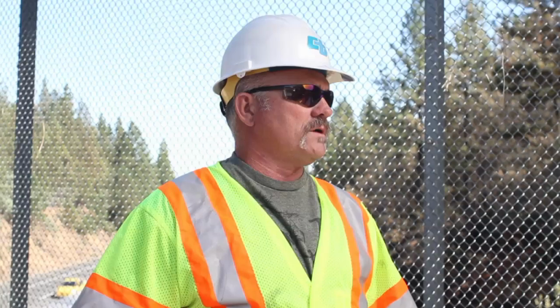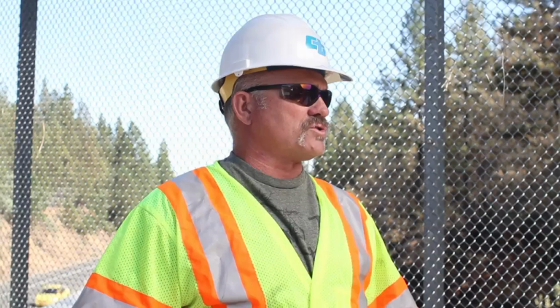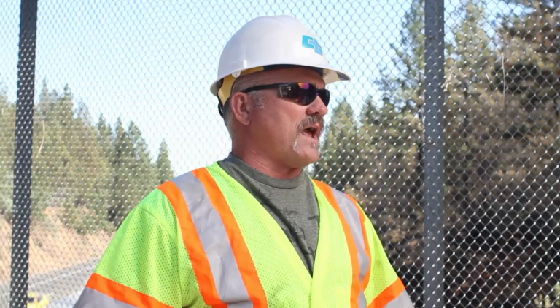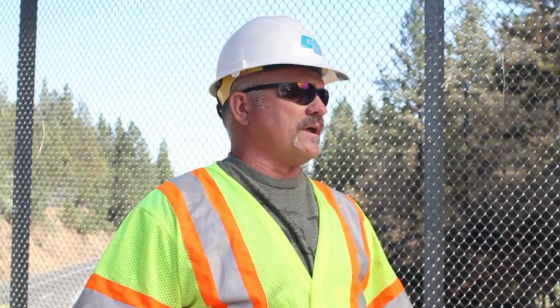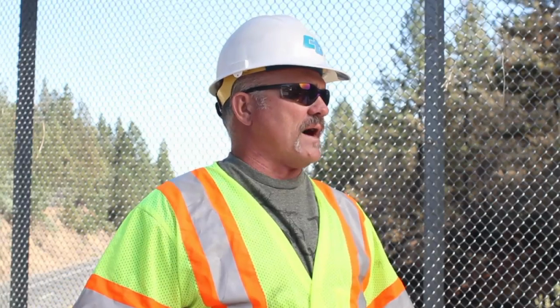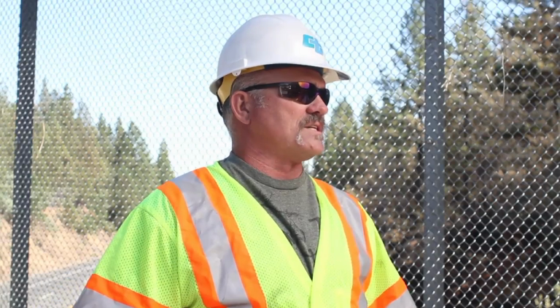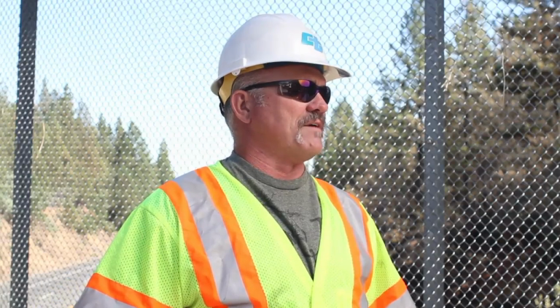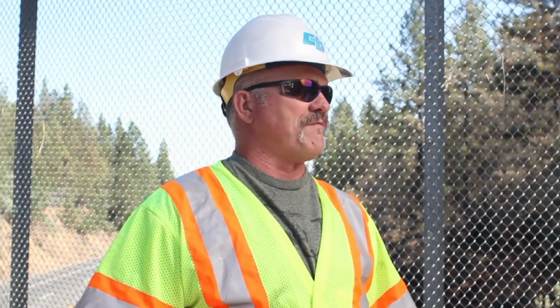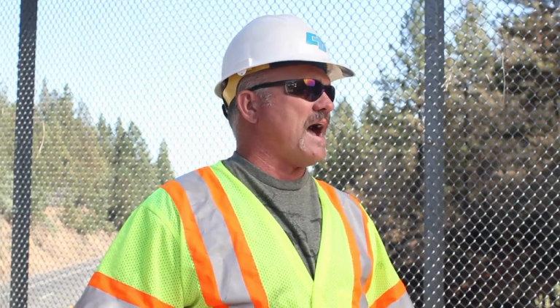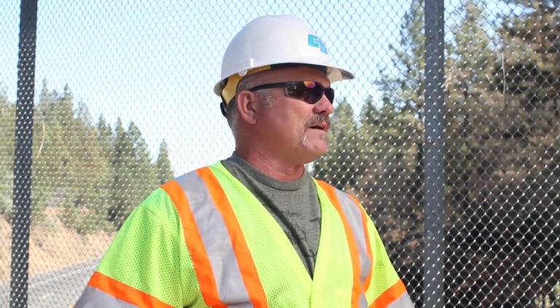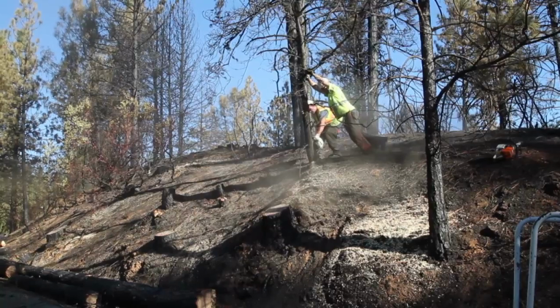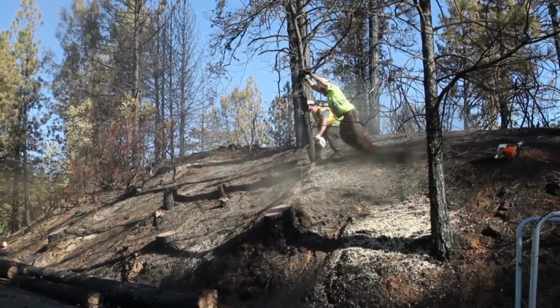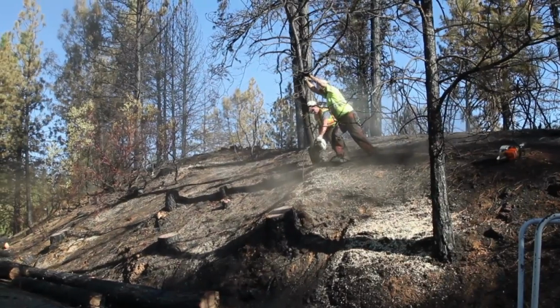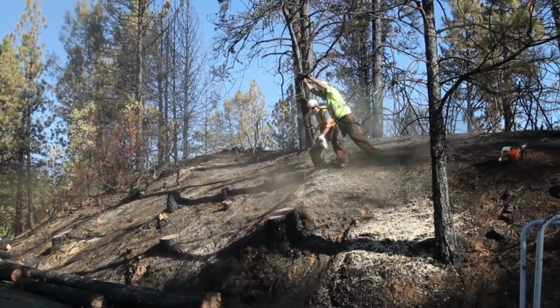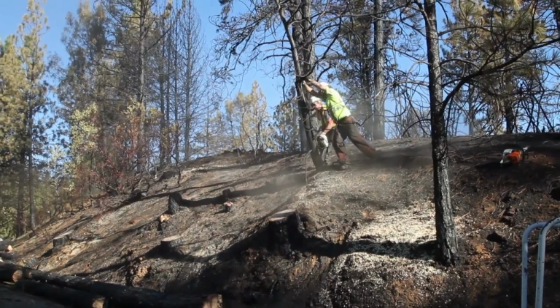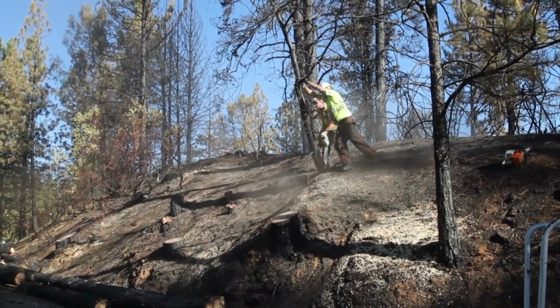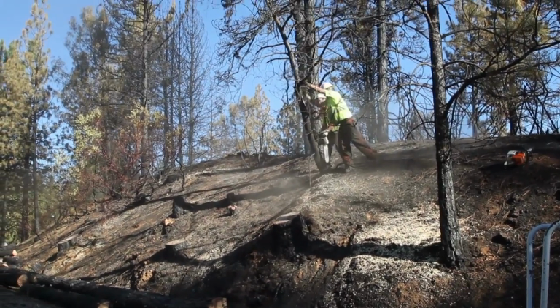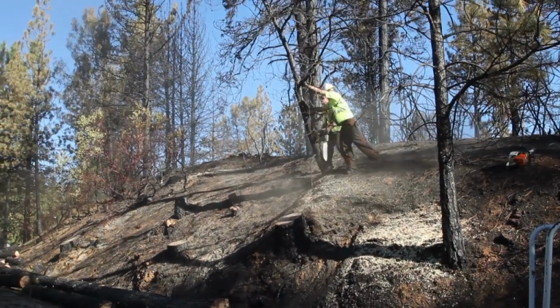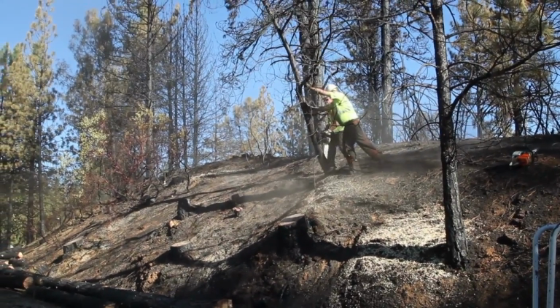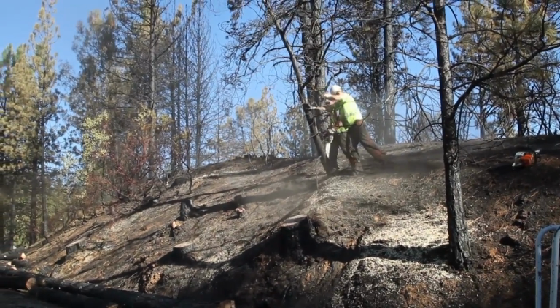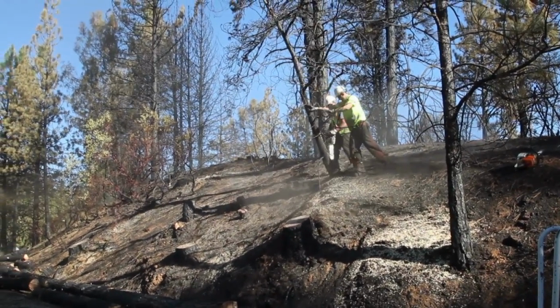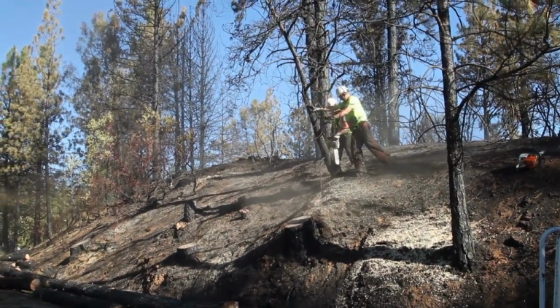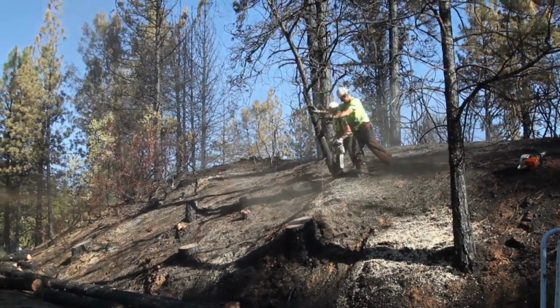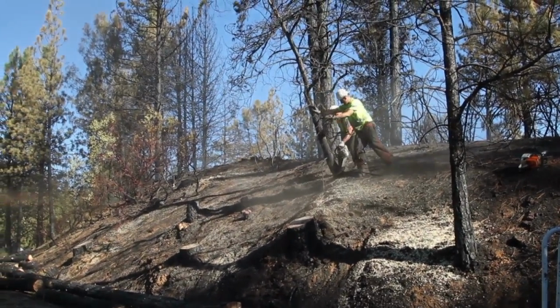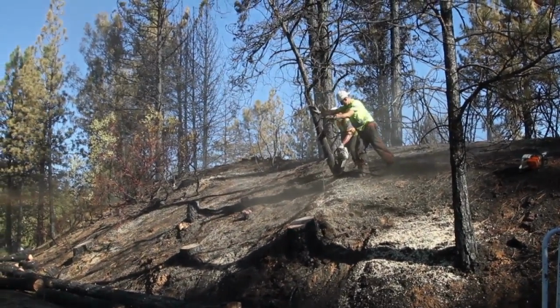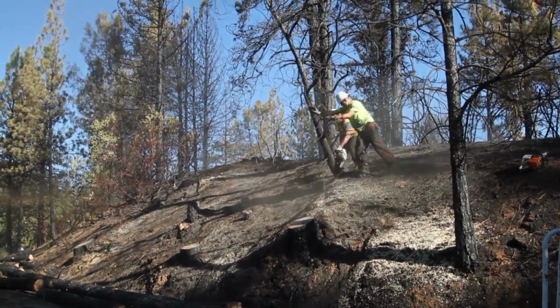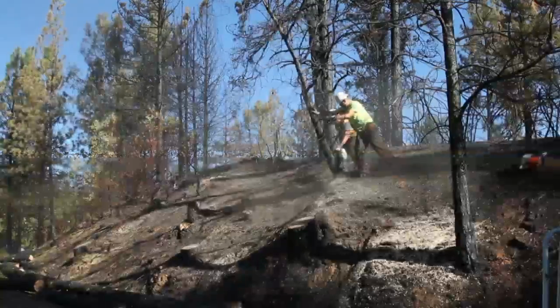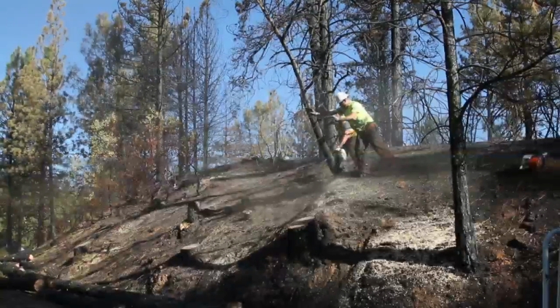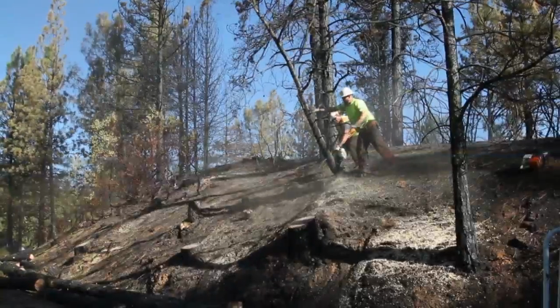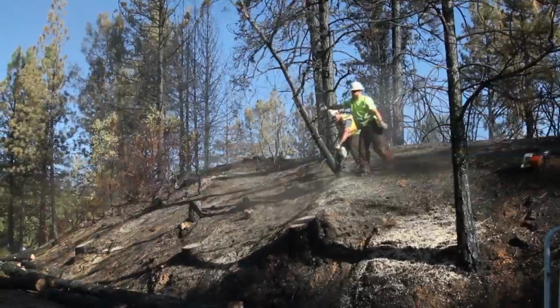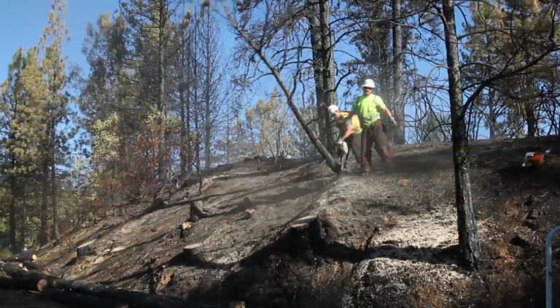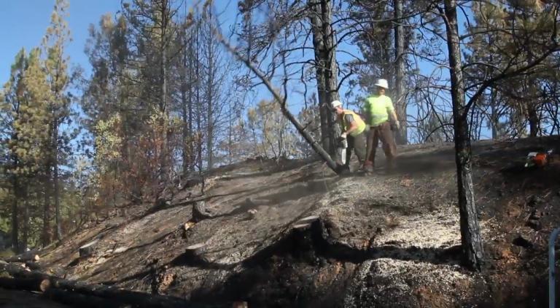Yesterday we did about 75 trees, and today we're probably at about 100, so a little under 200 trees removed.